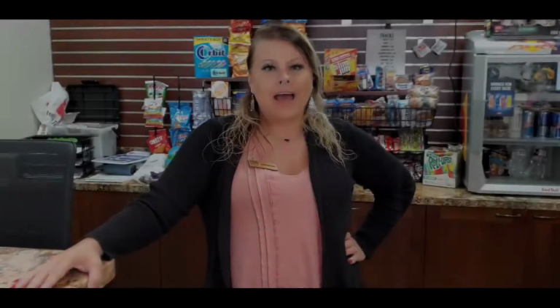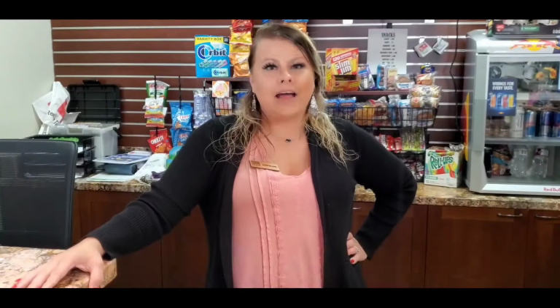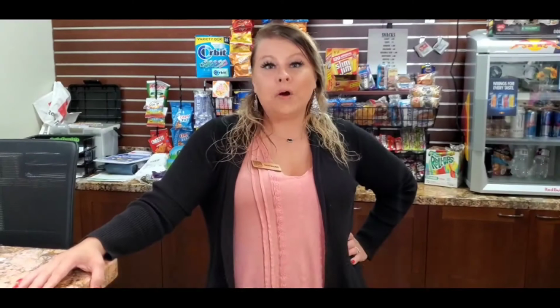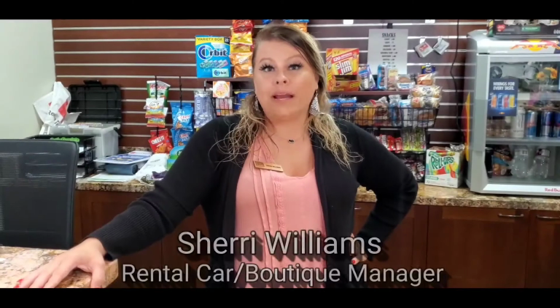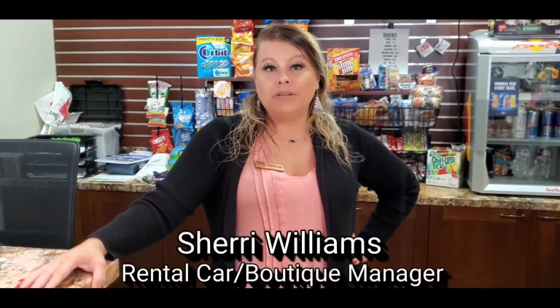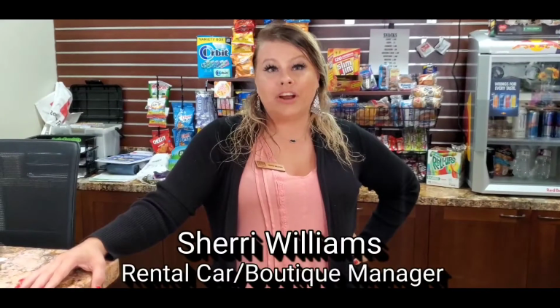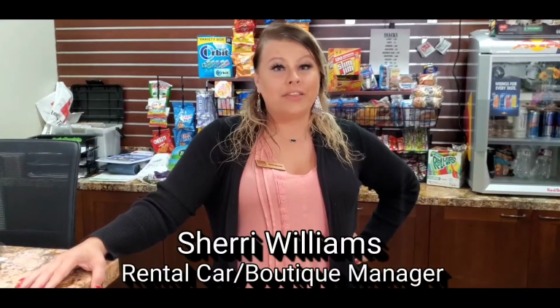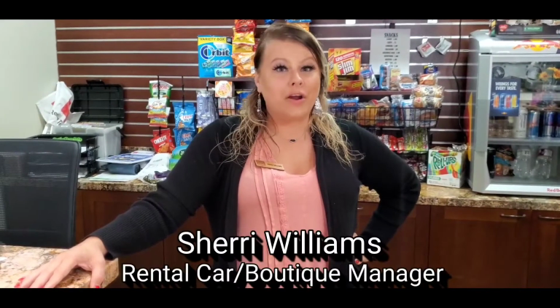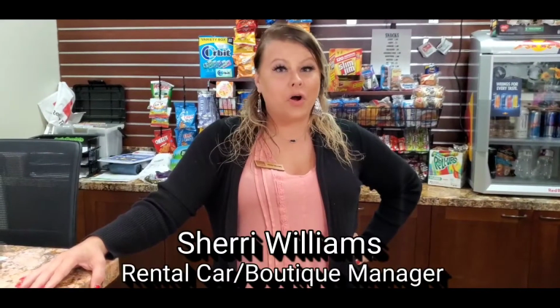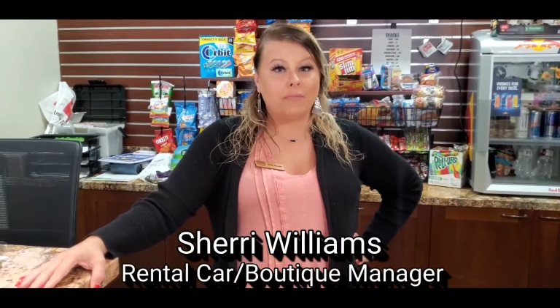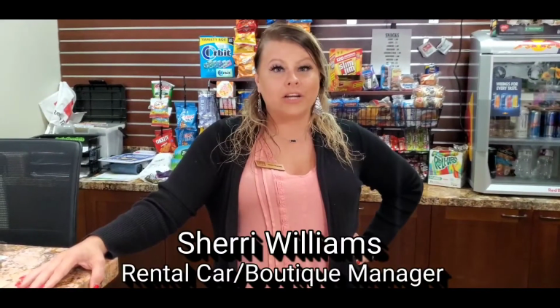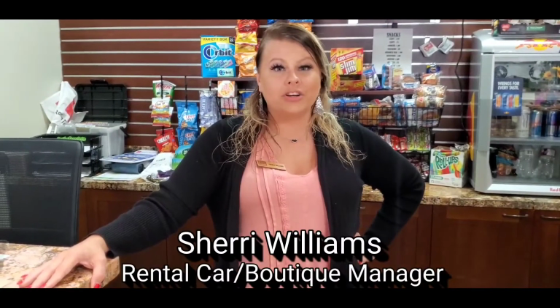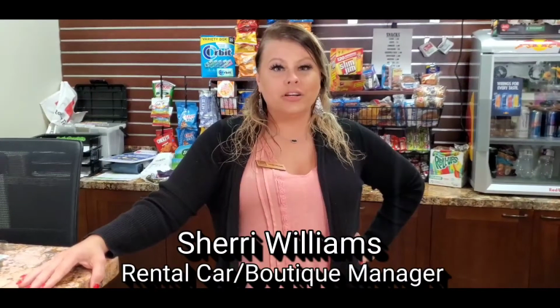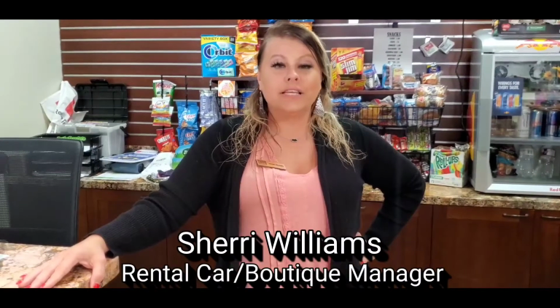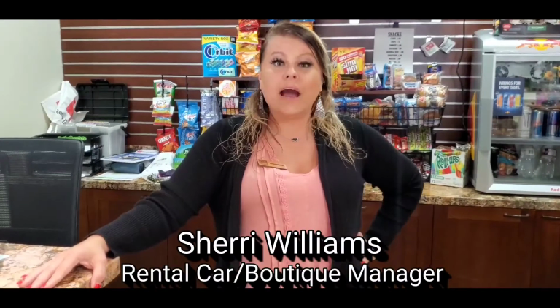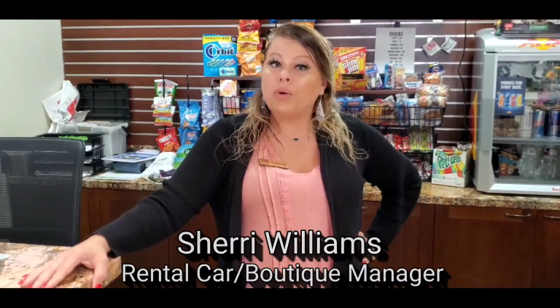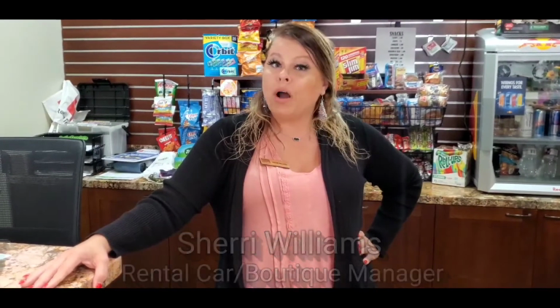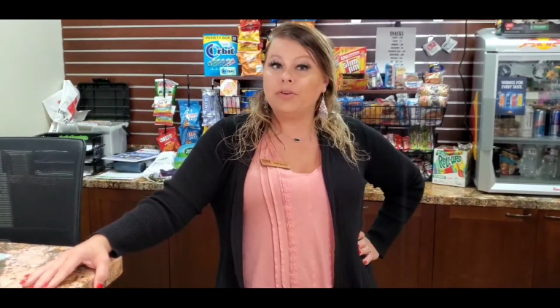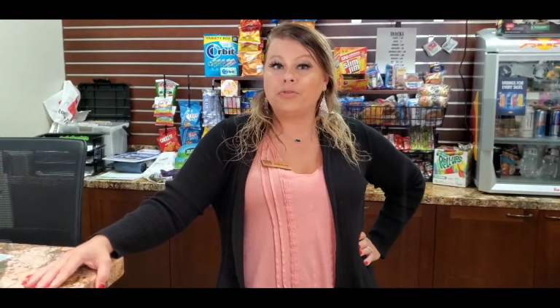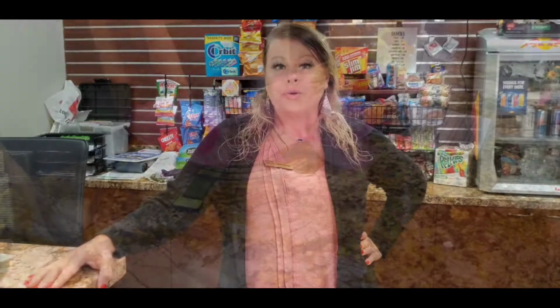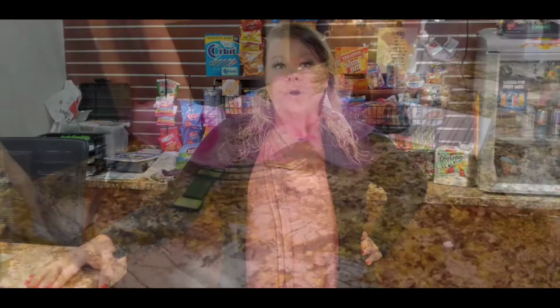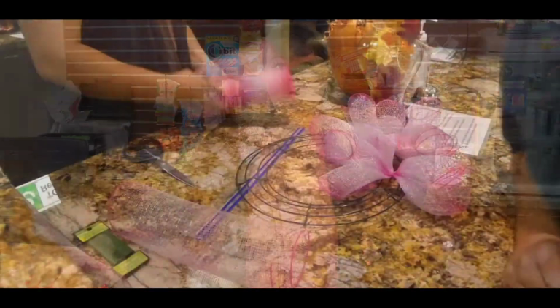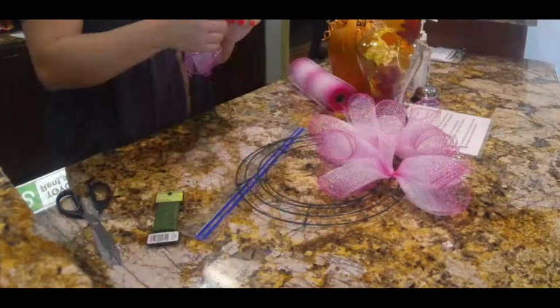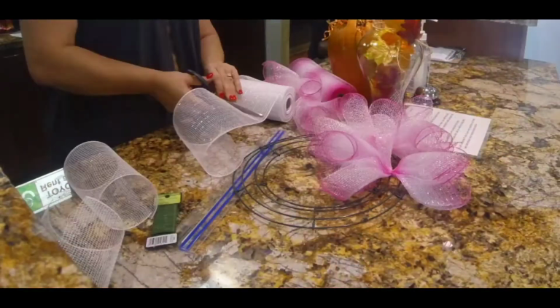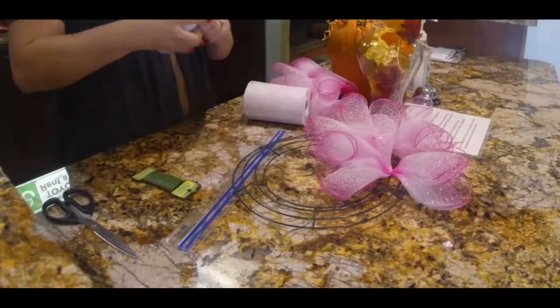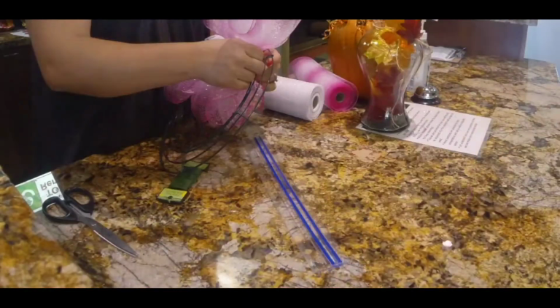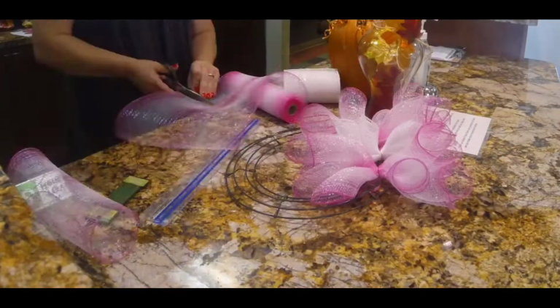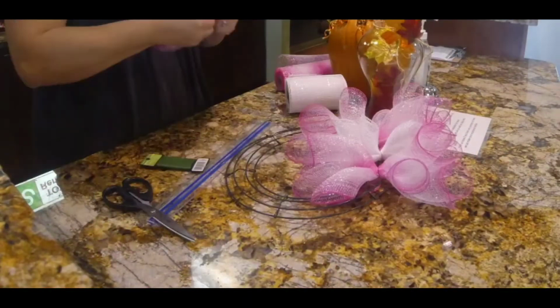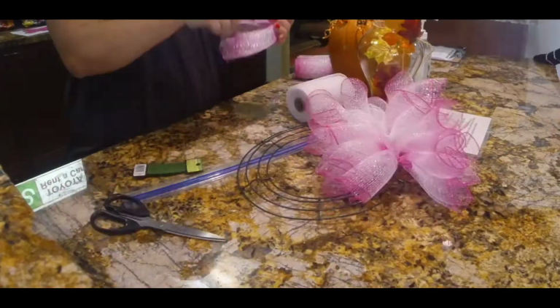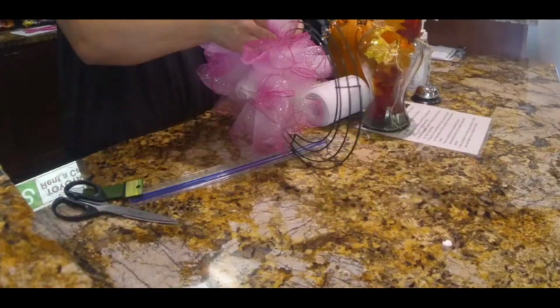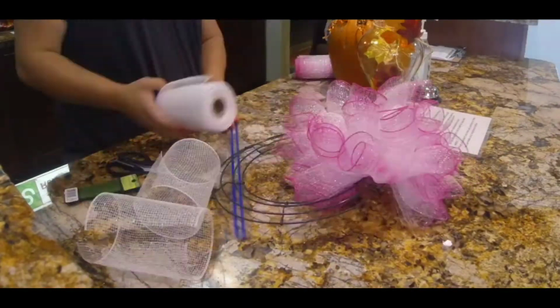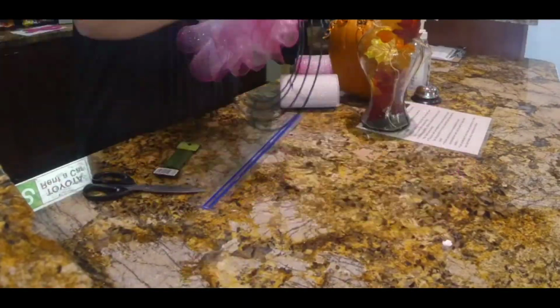Hello, my name is Sherry, the rental car manager. Today I'll be walking you through how to make the breast cancer awareness wreath.